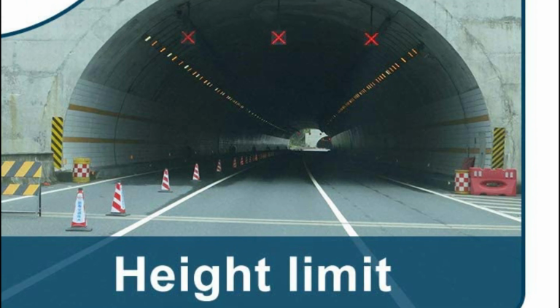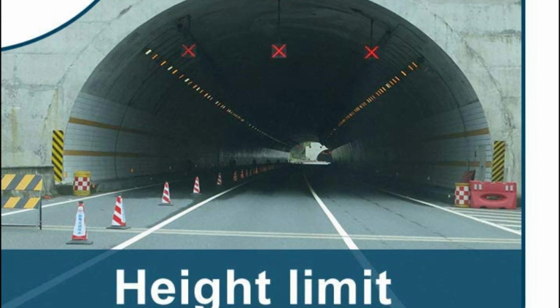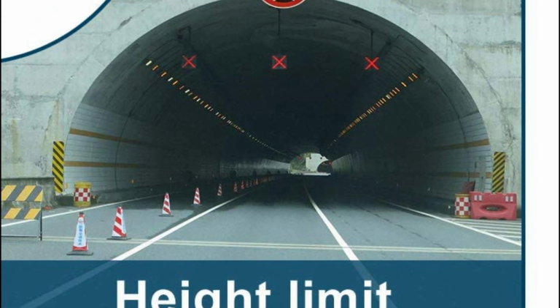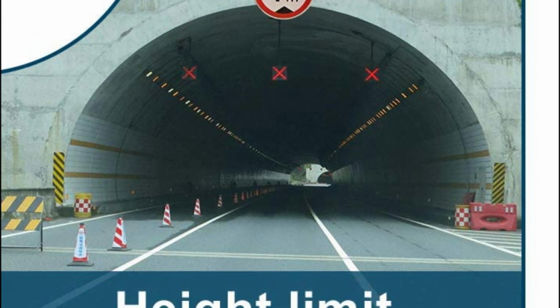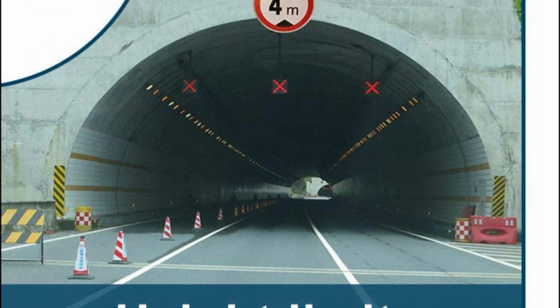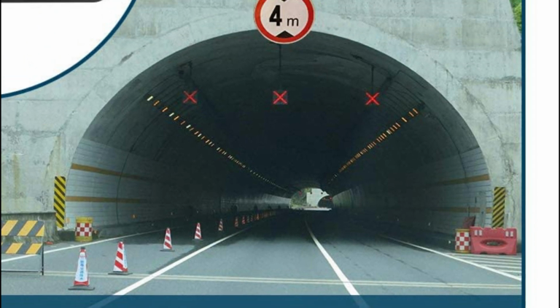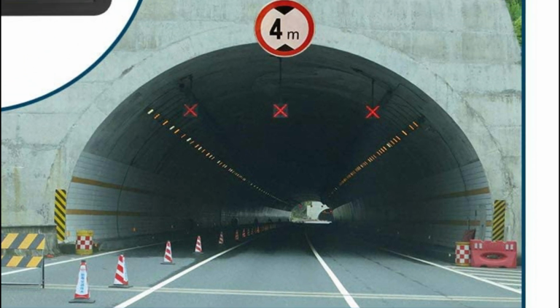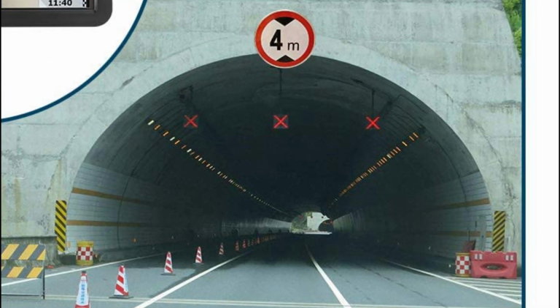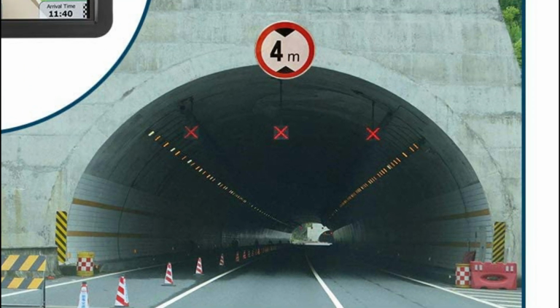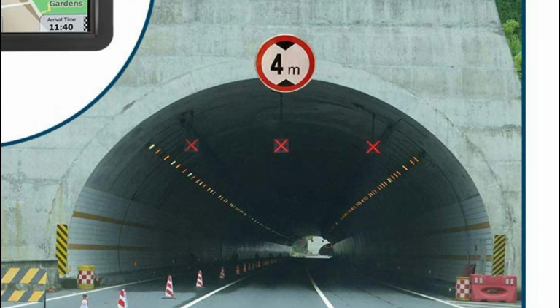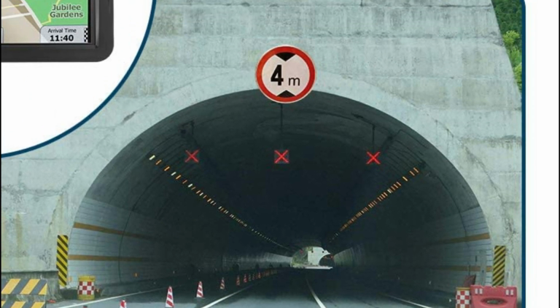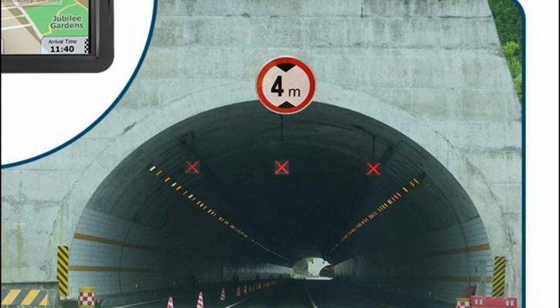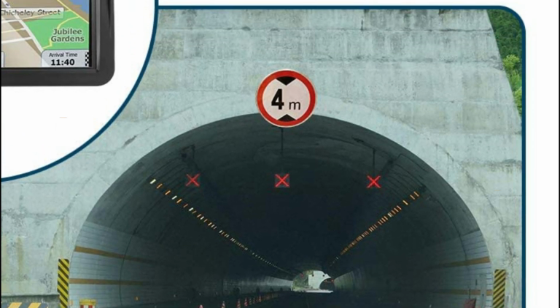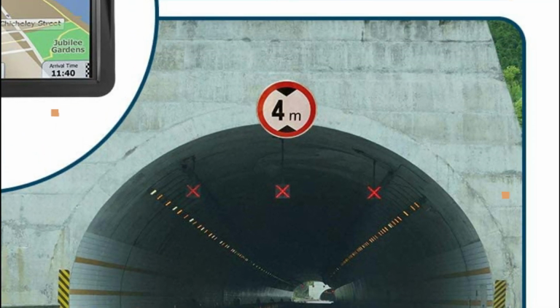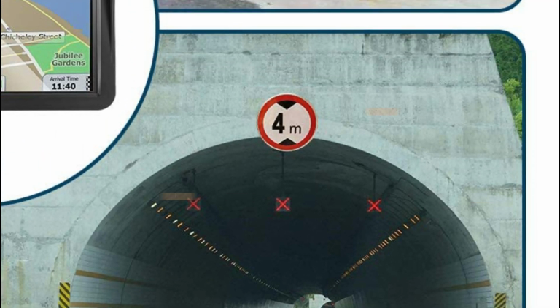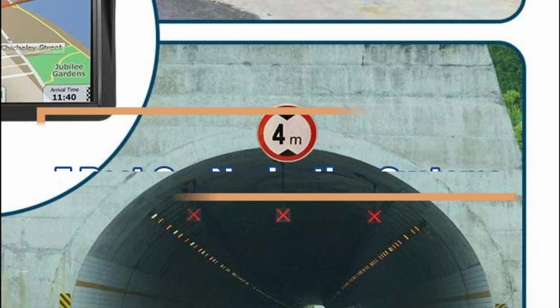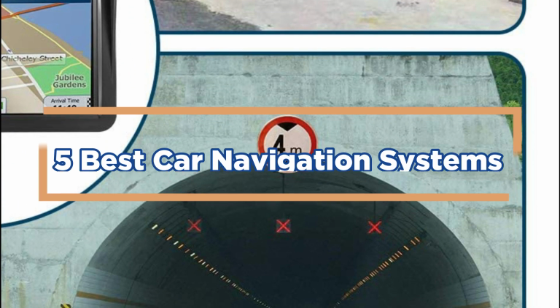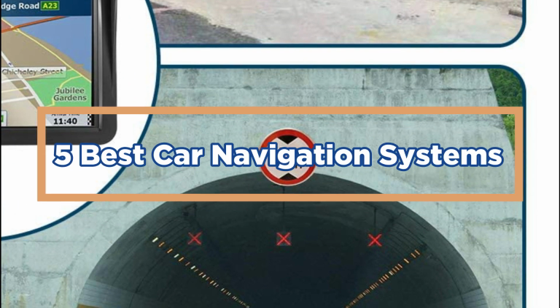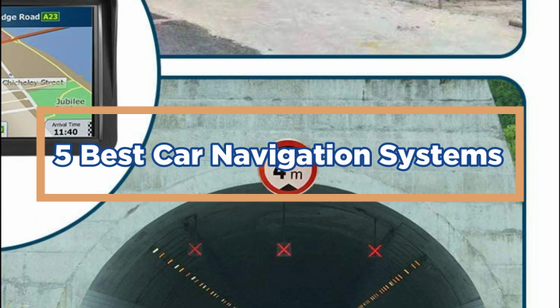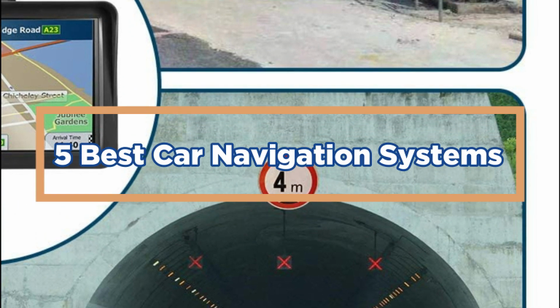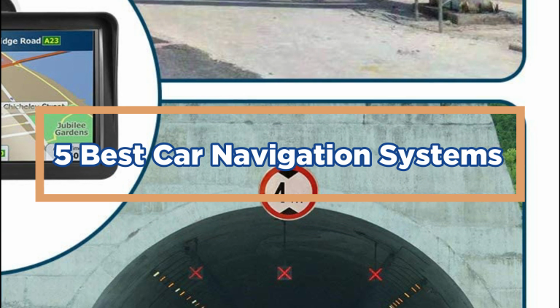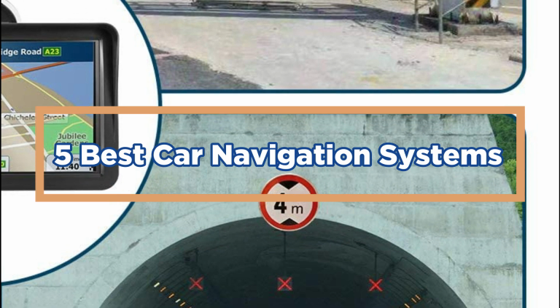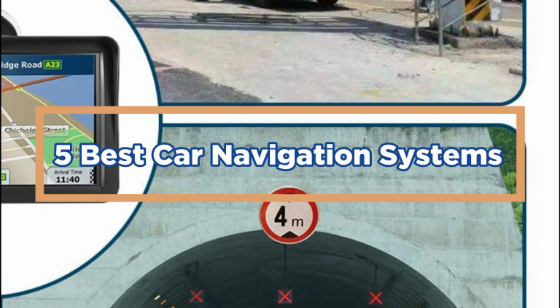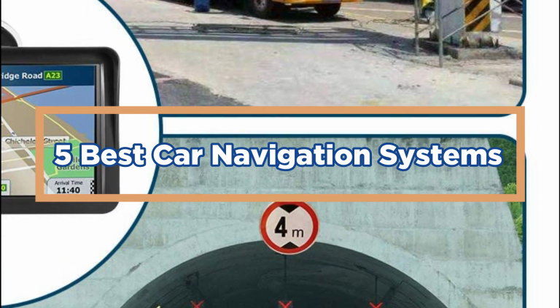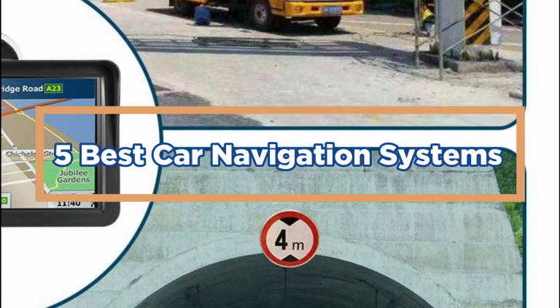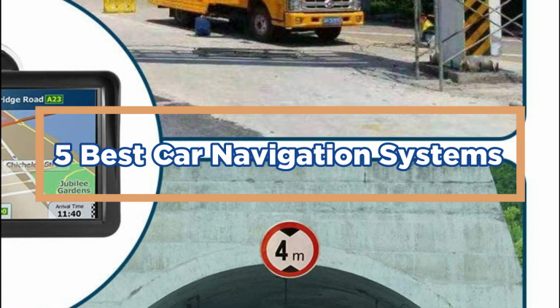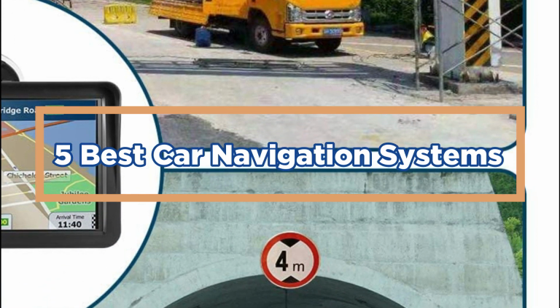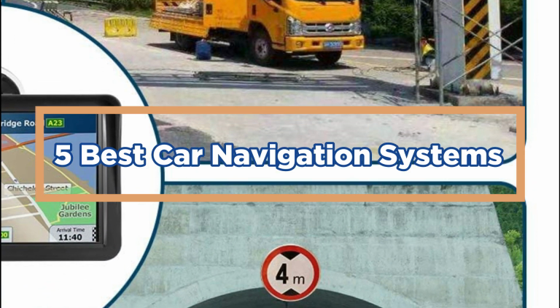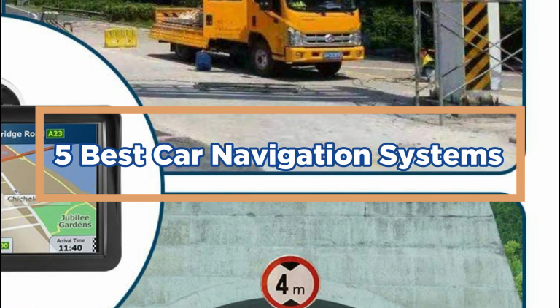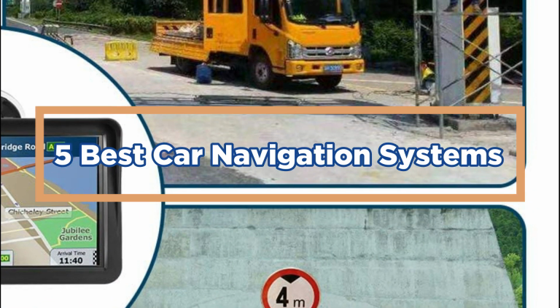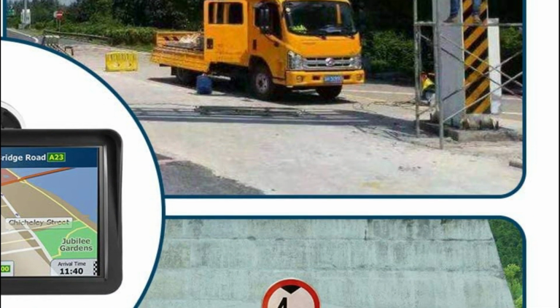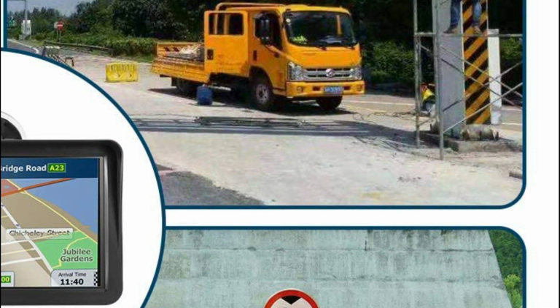In today's video, we will show you the top 5 best car navigation systems. So, let's get started.